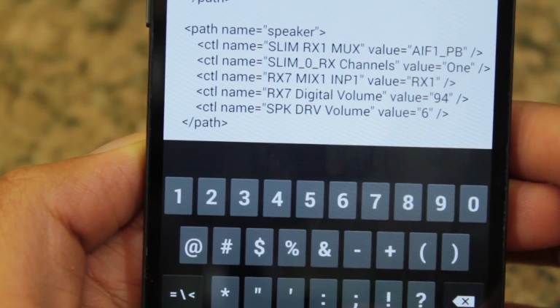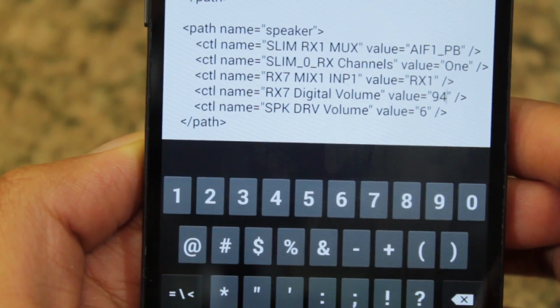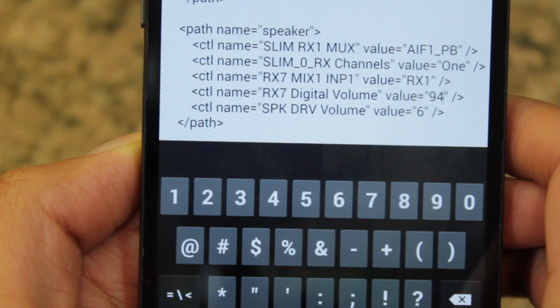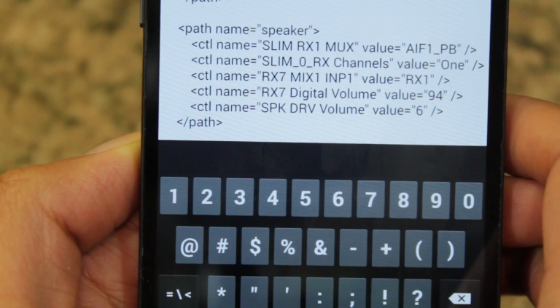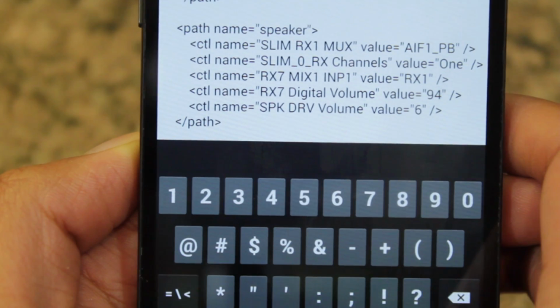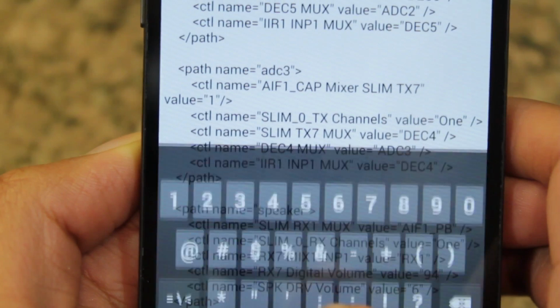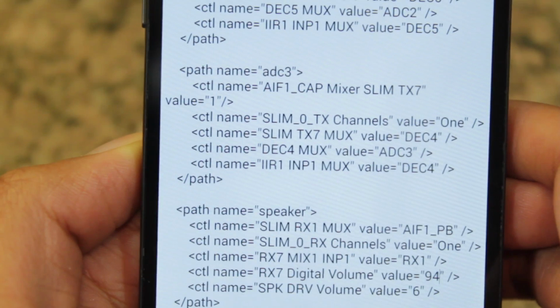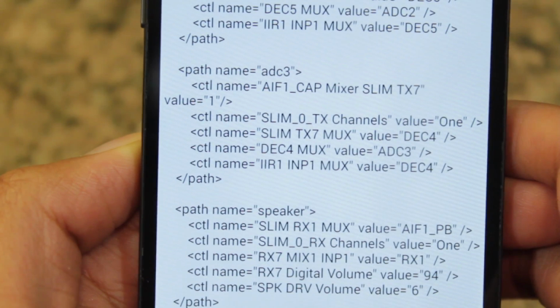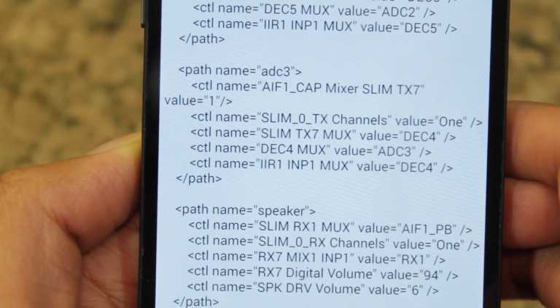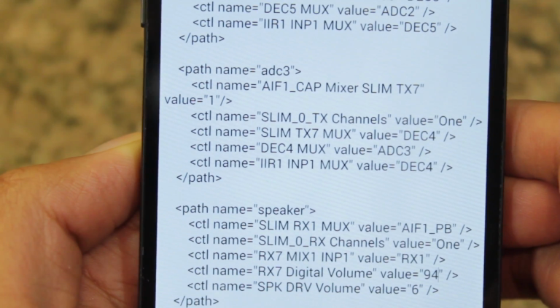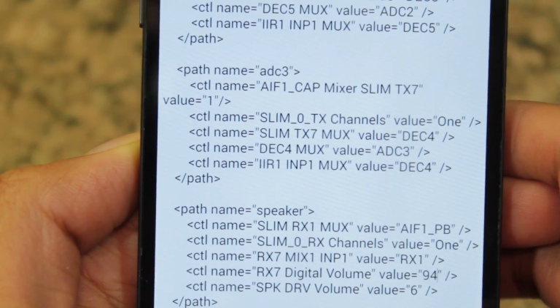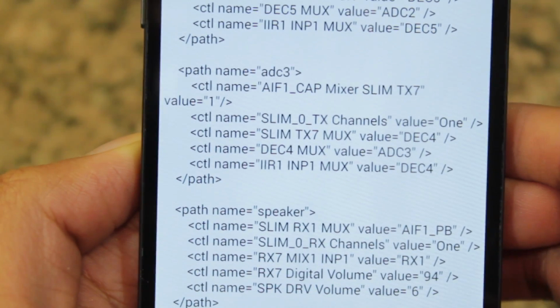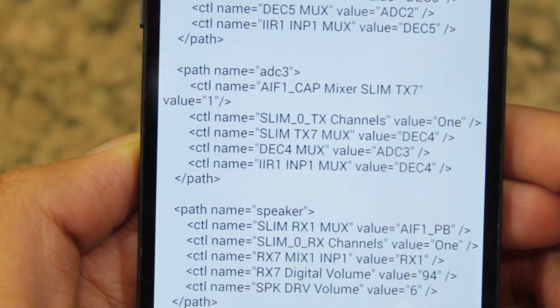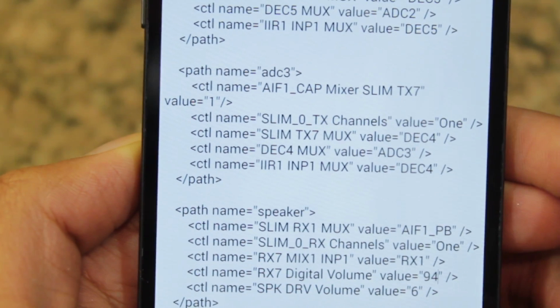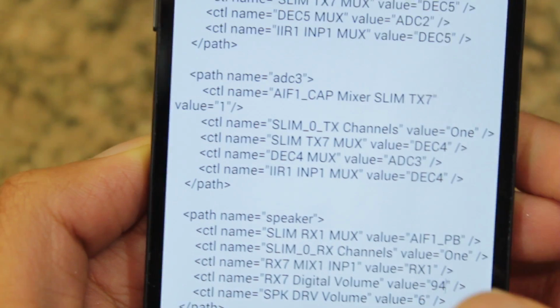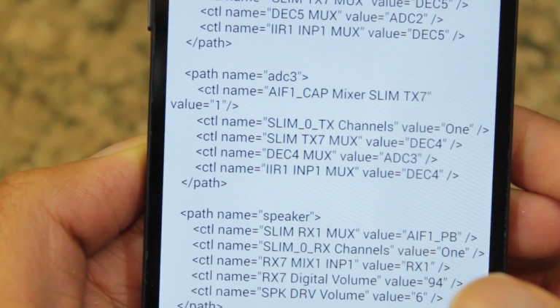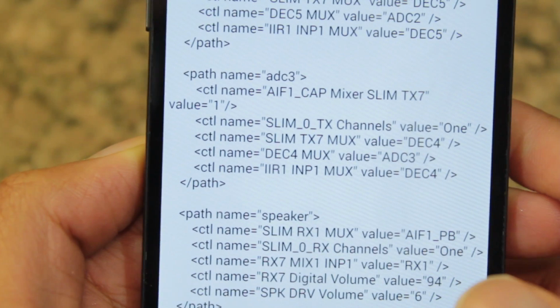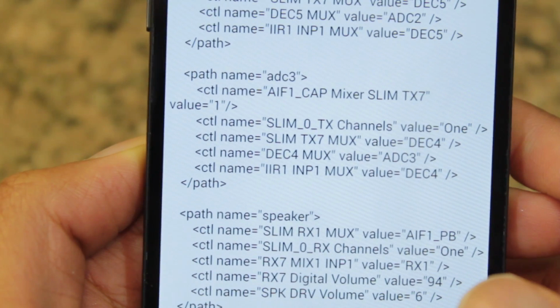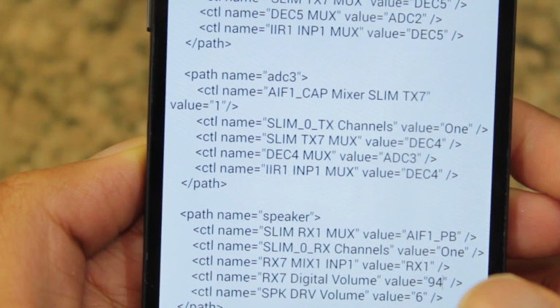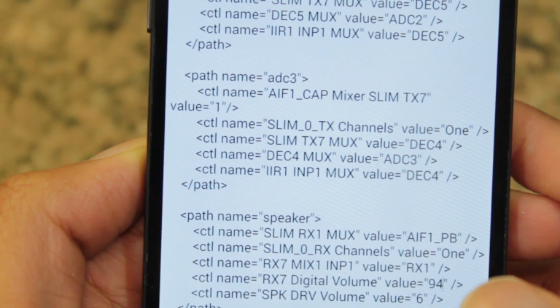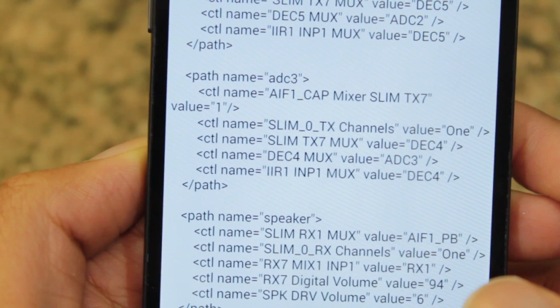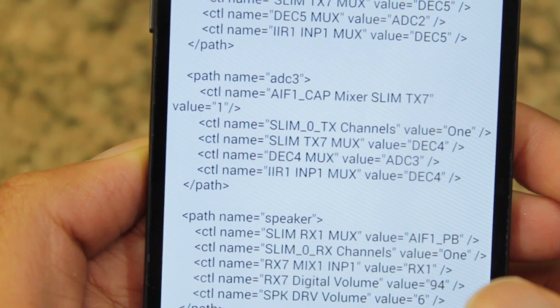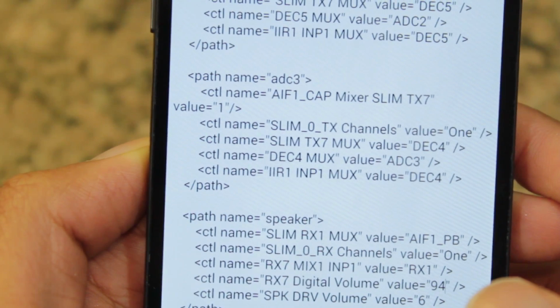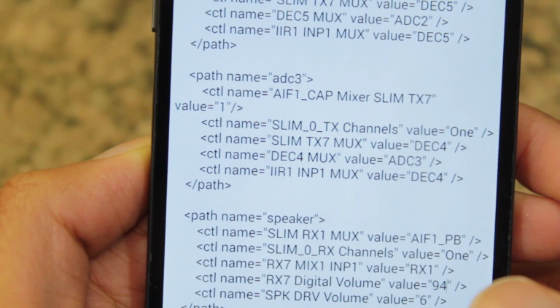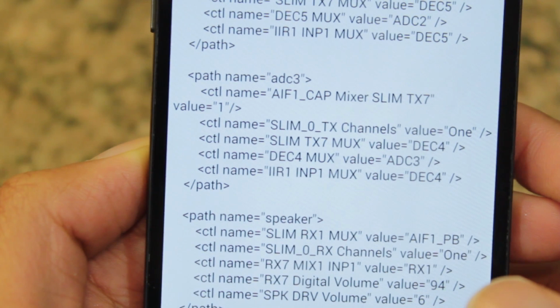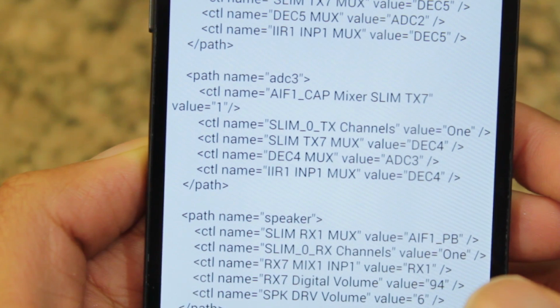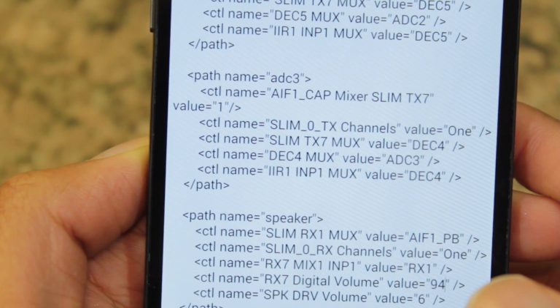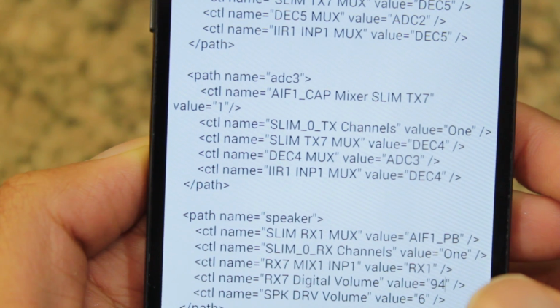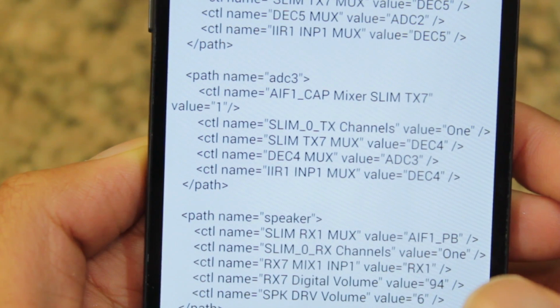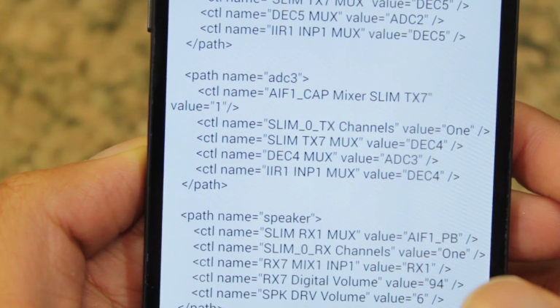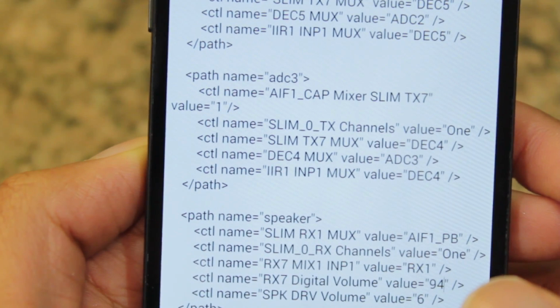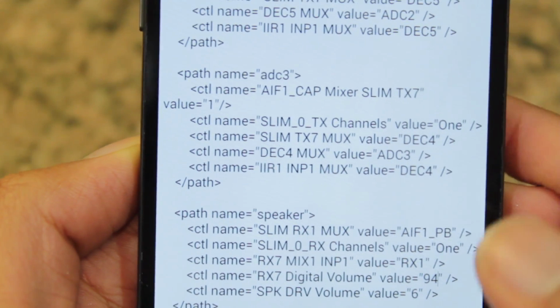I definitely don't recommend going all the way up to 100, because it might blow out your speaker and there will be a lot of distortion.